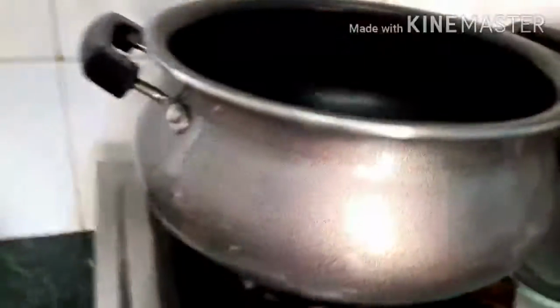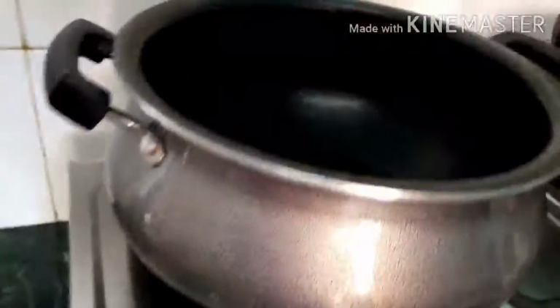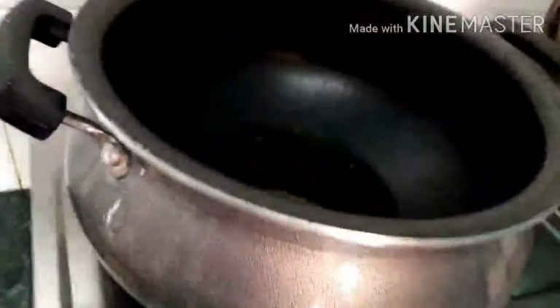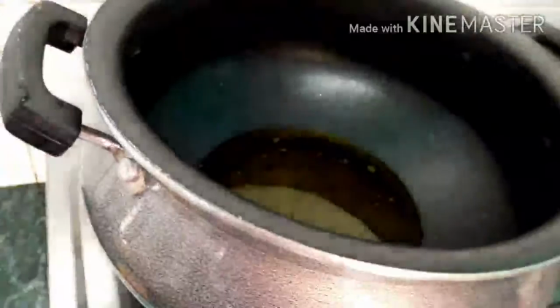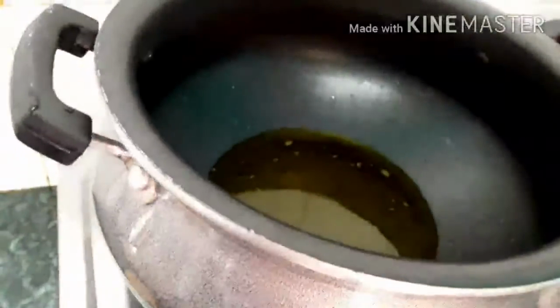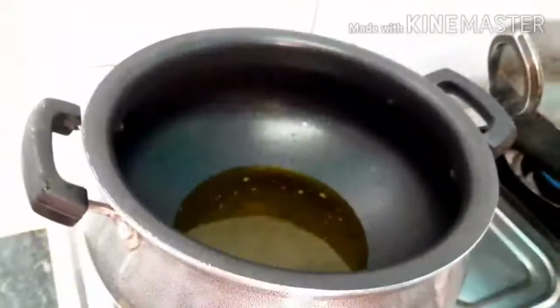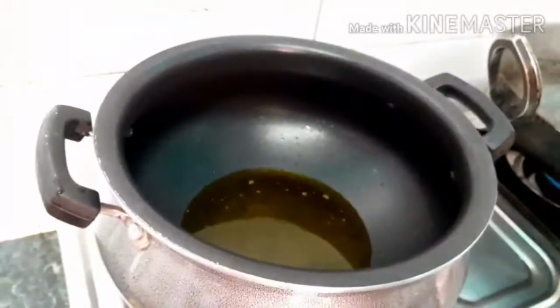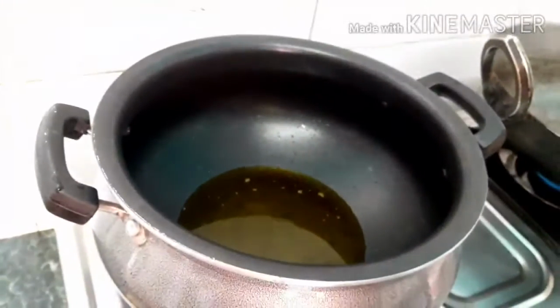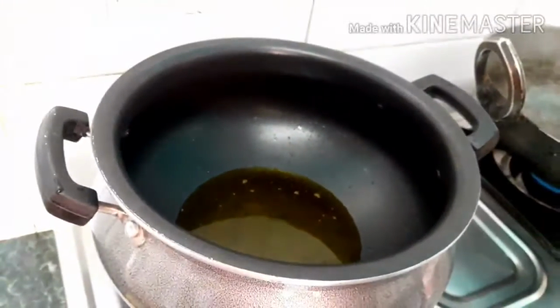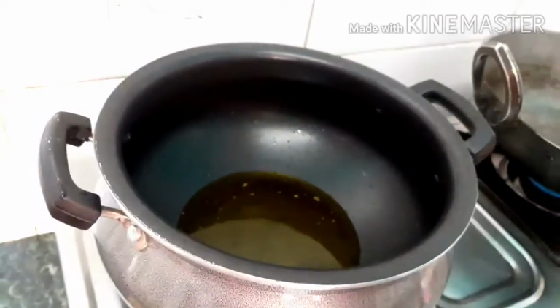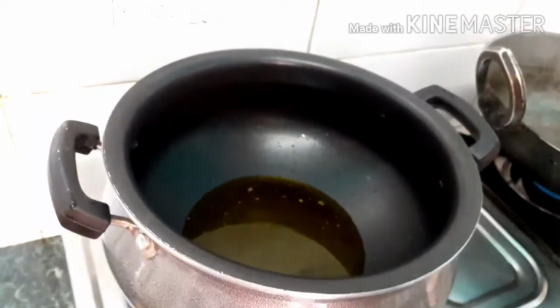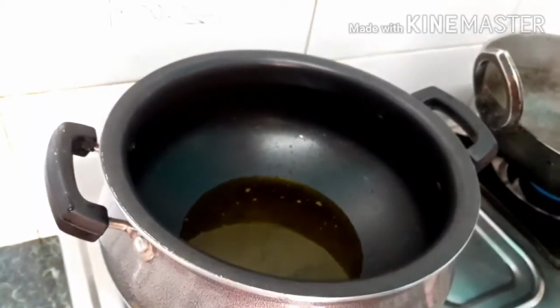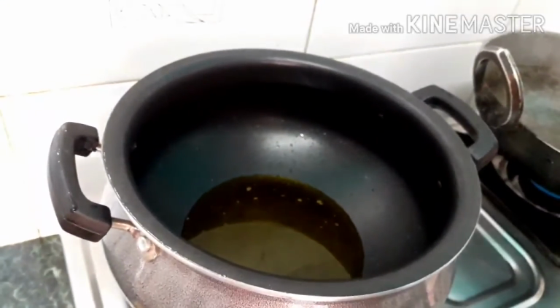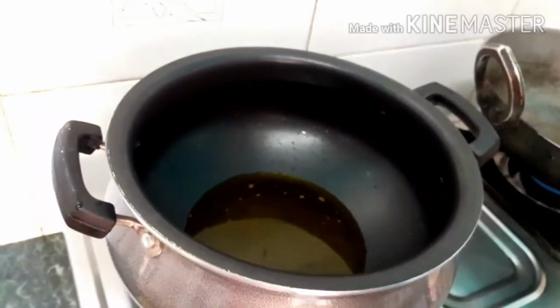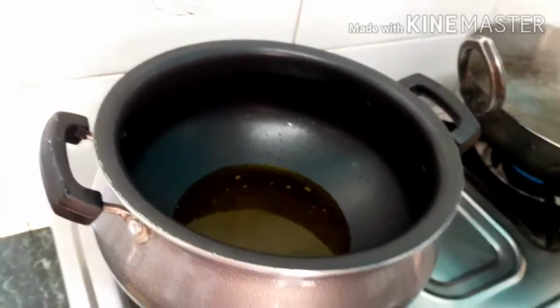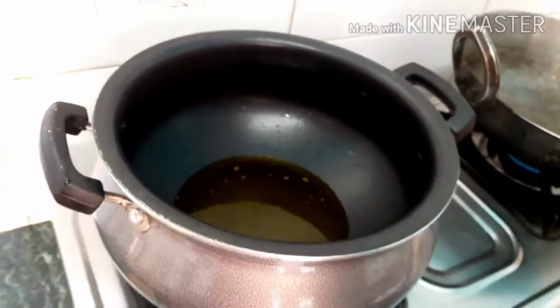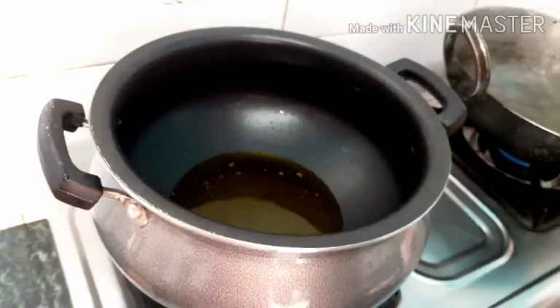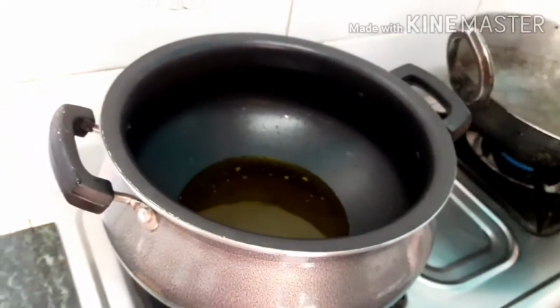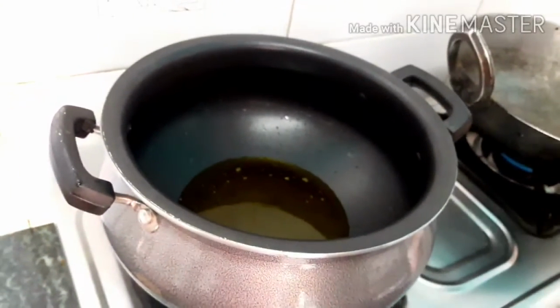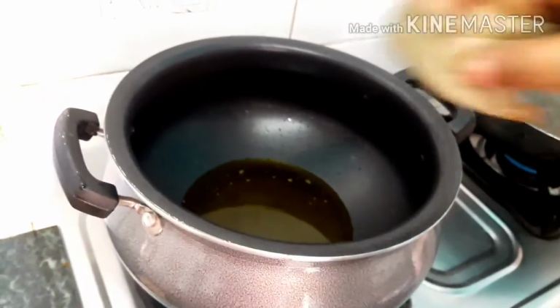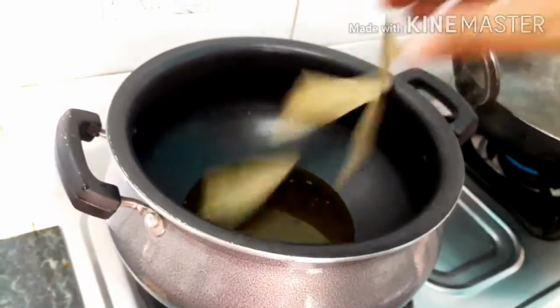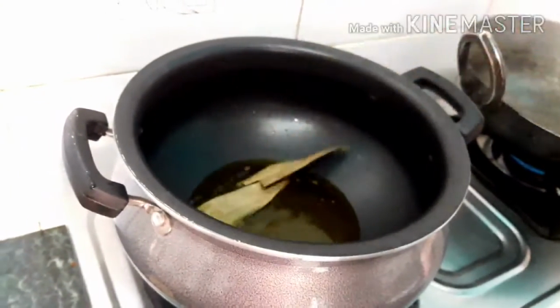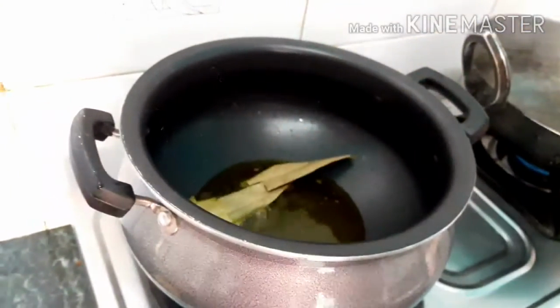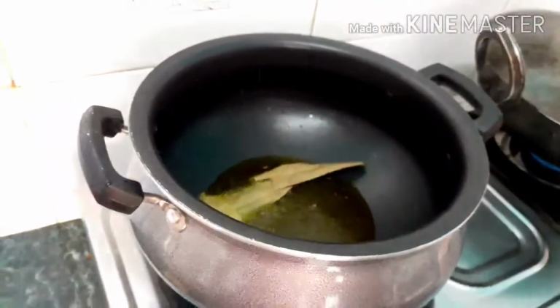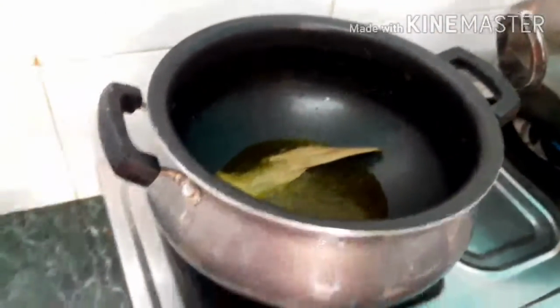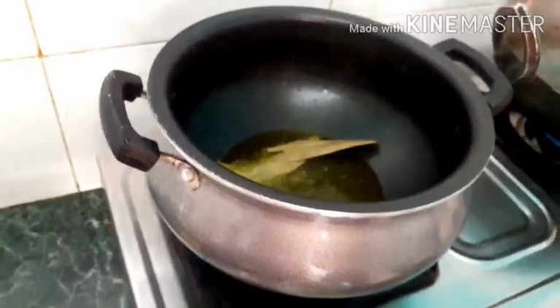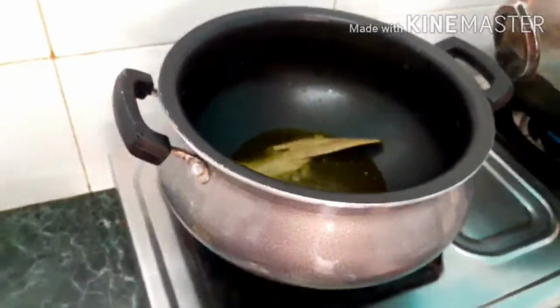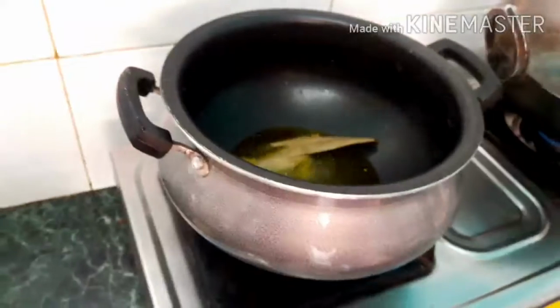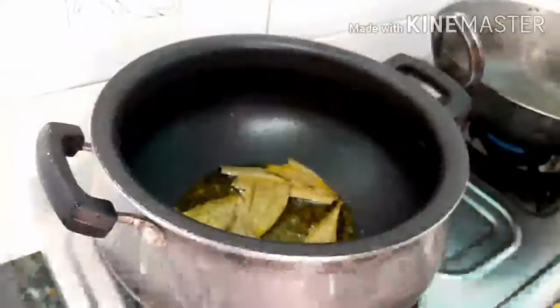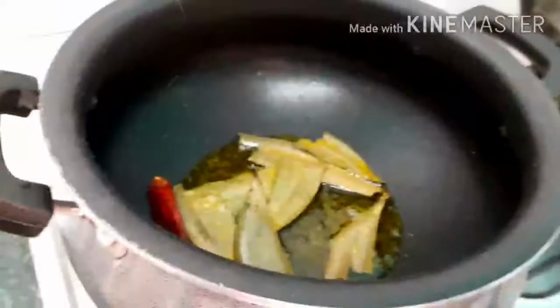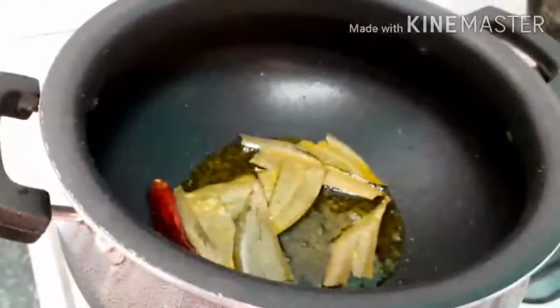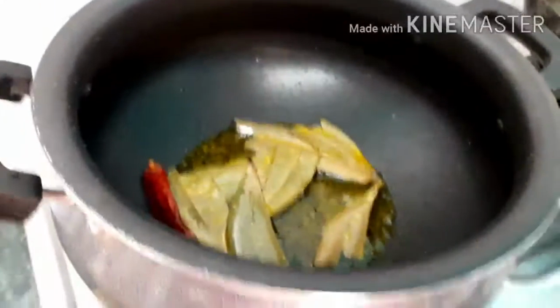In the pan with the pan, I have capsicum.